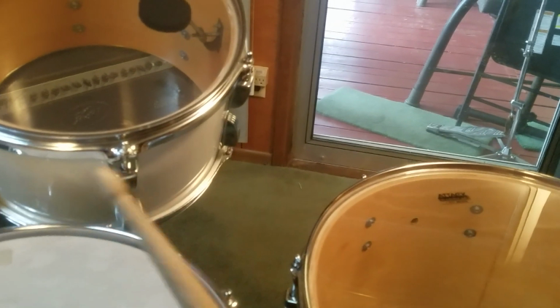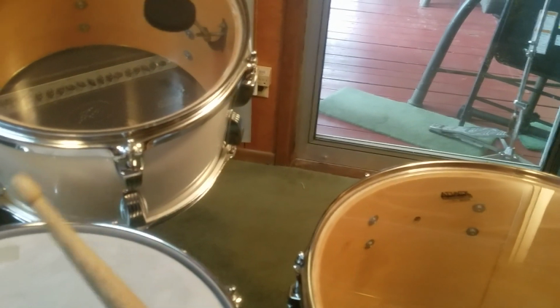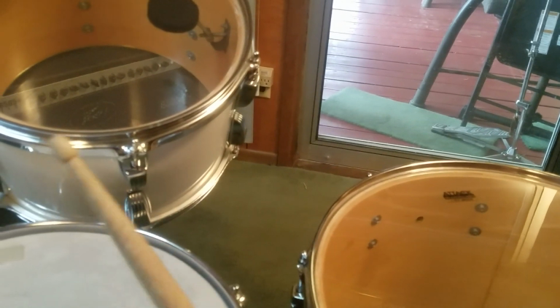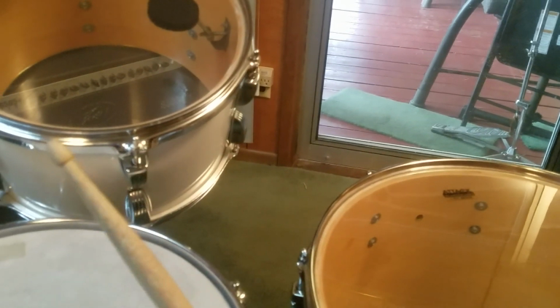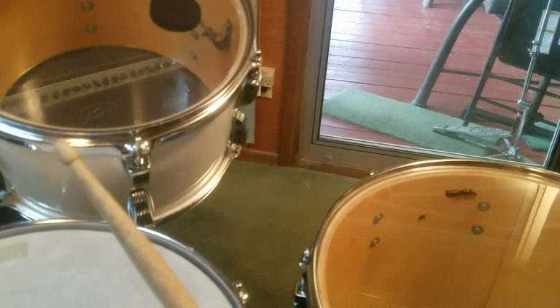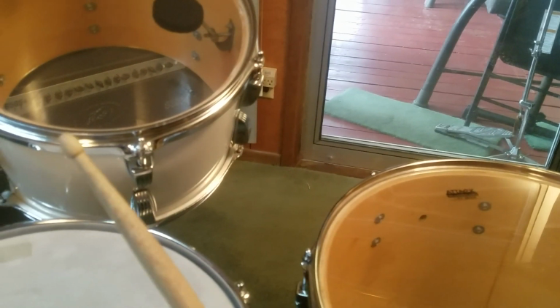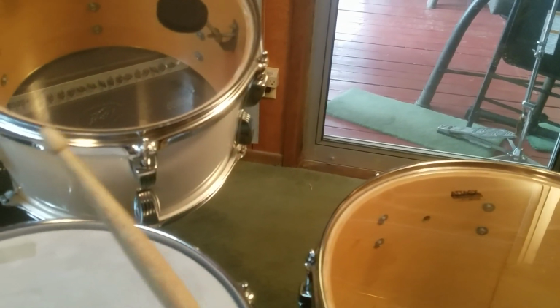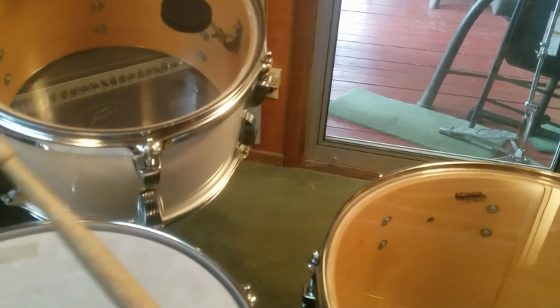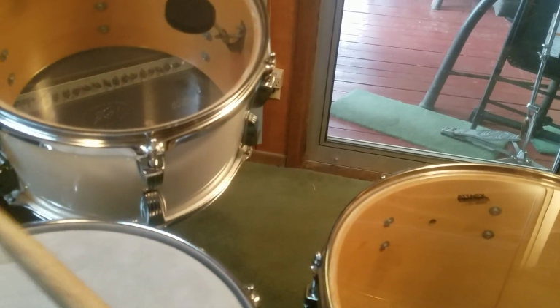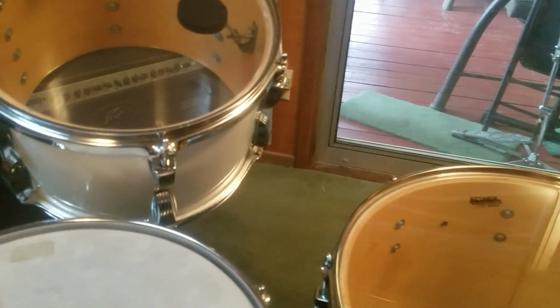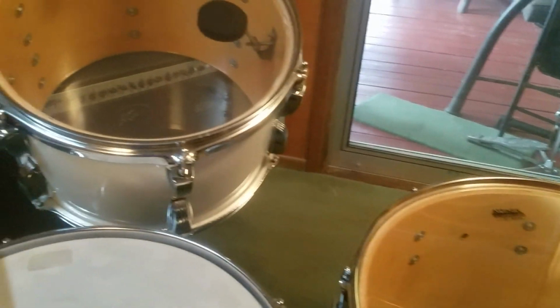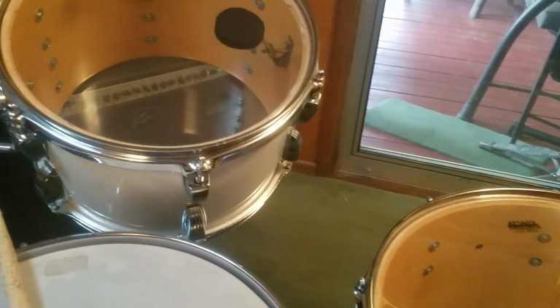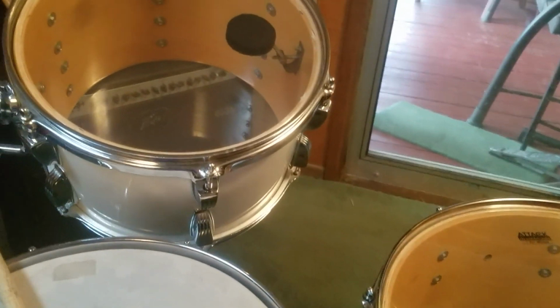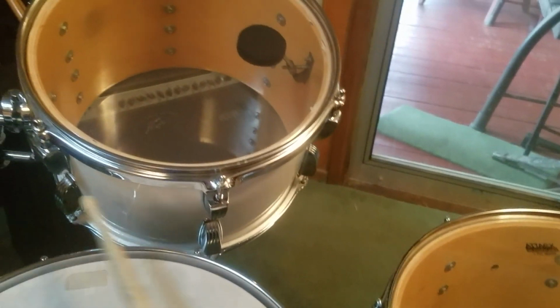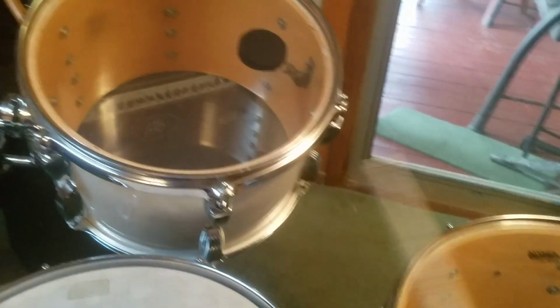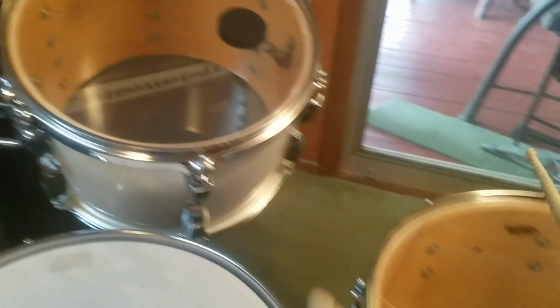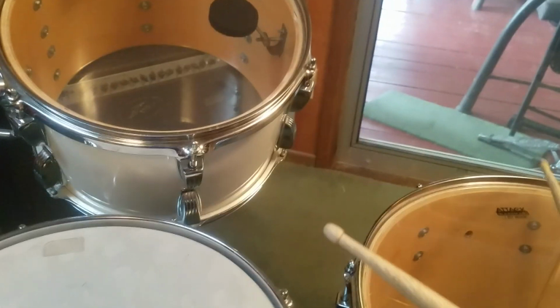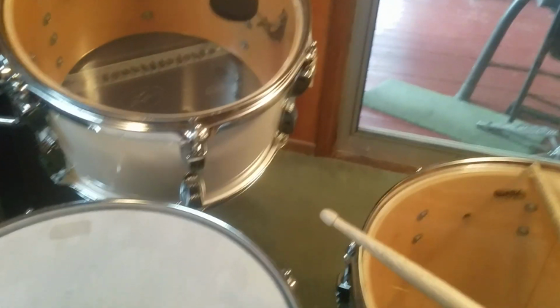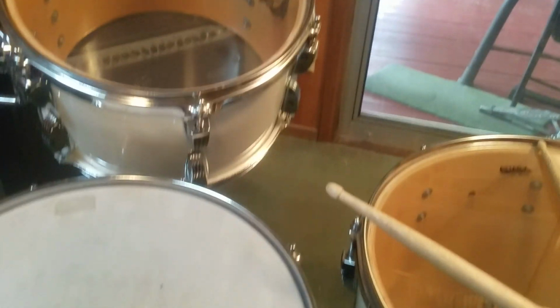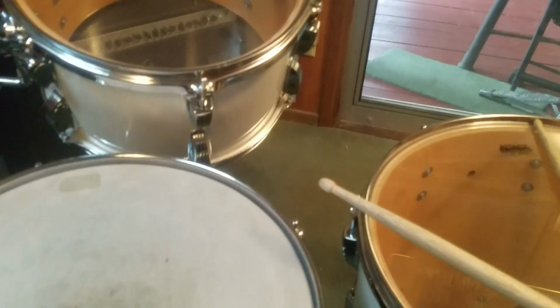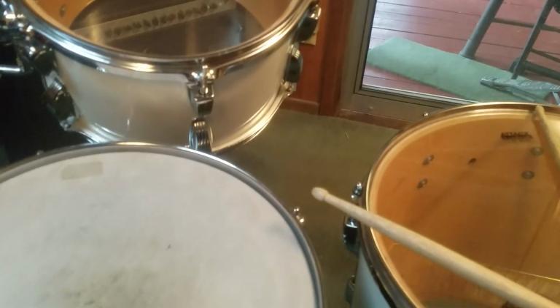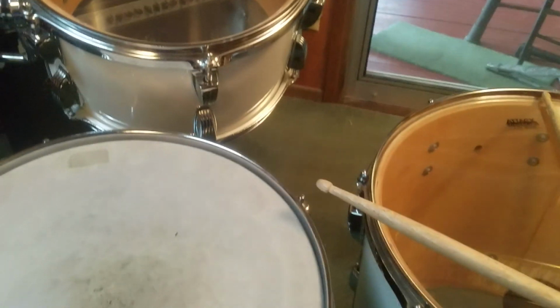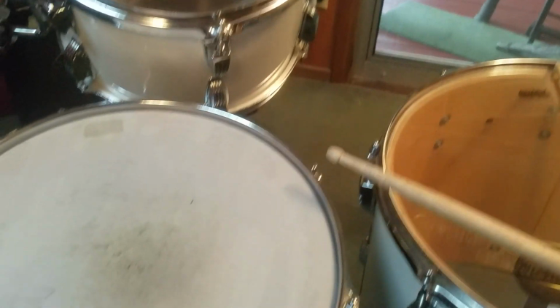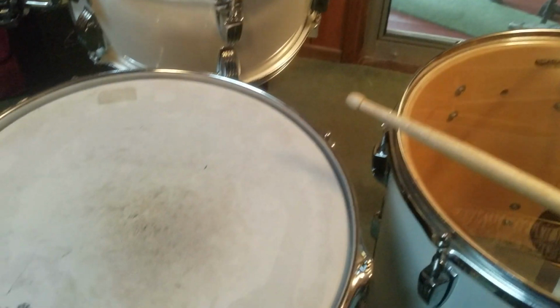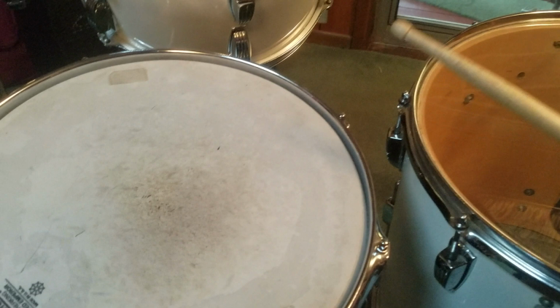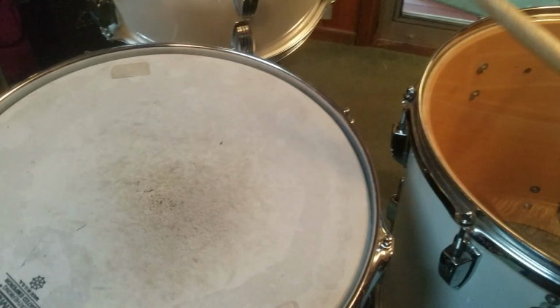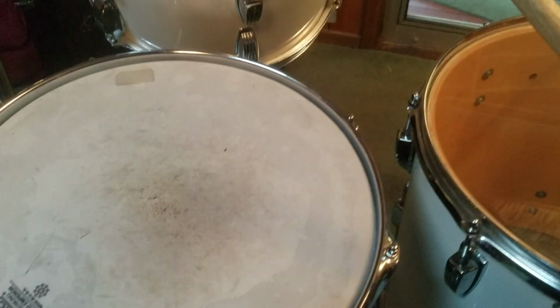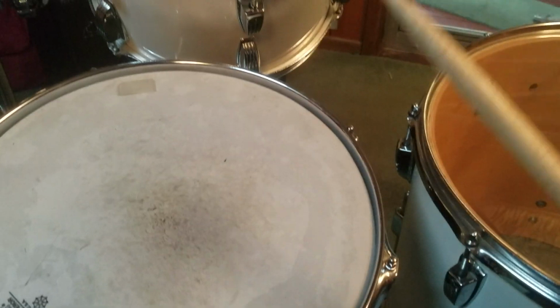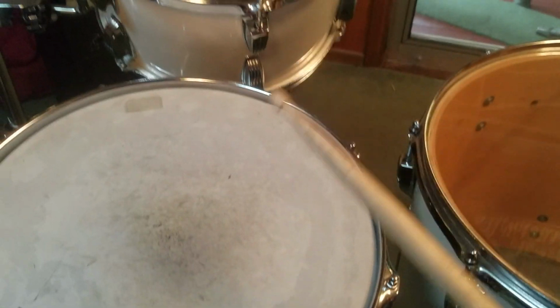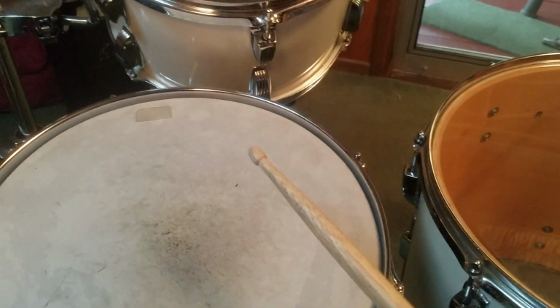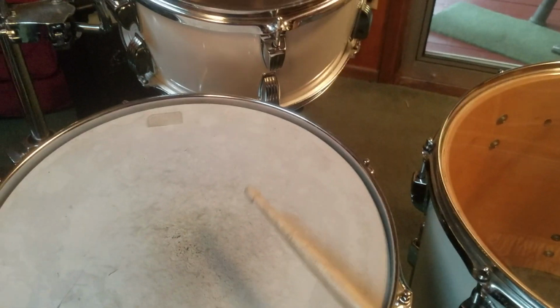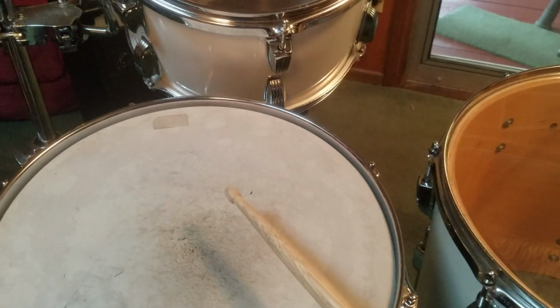Not too bad. Well, the snare's got moon gel — it doesn't have an internal muffler.